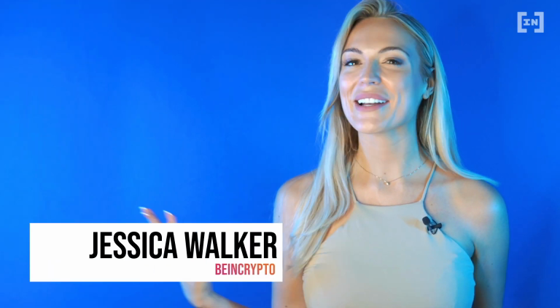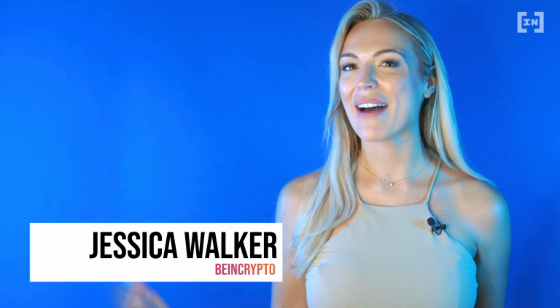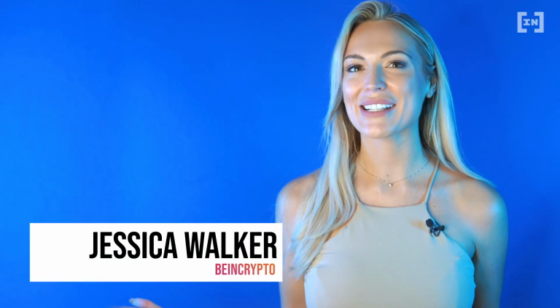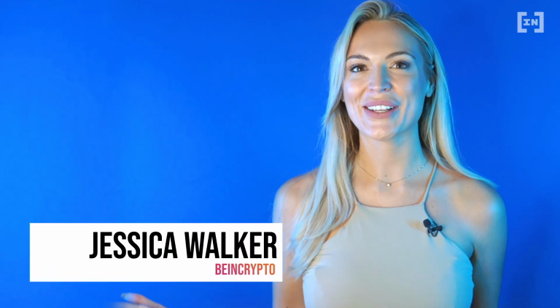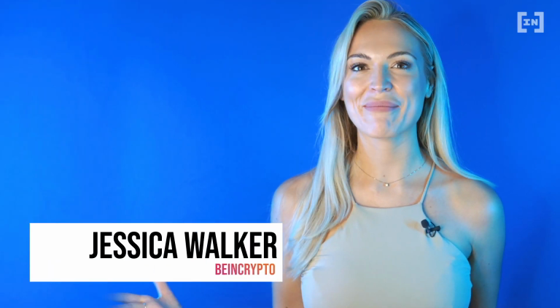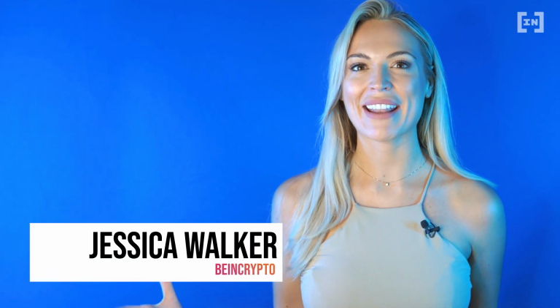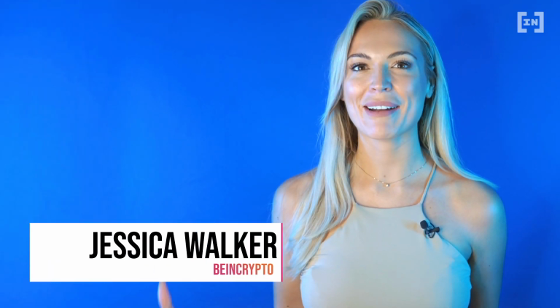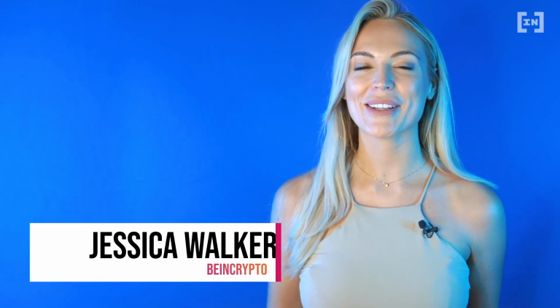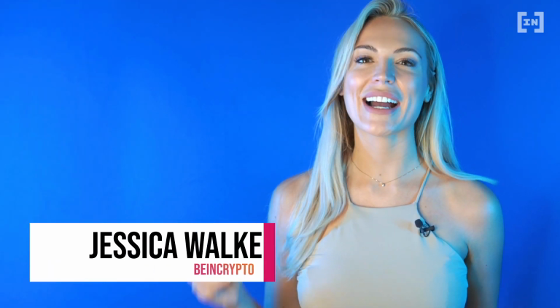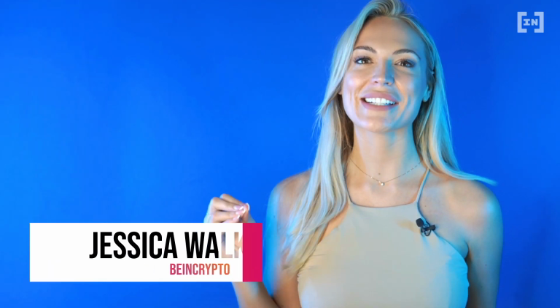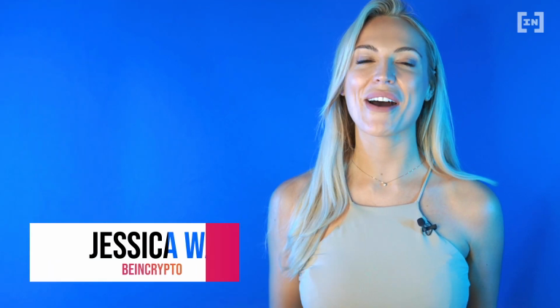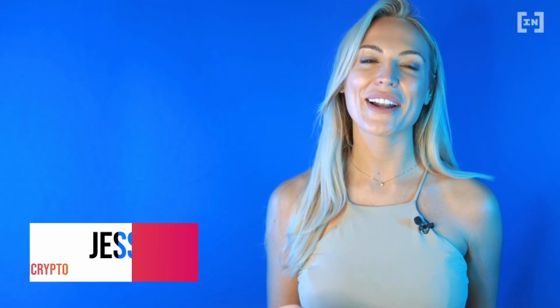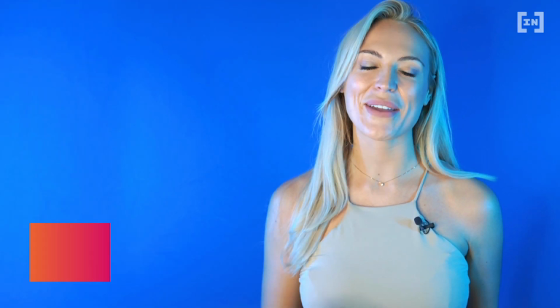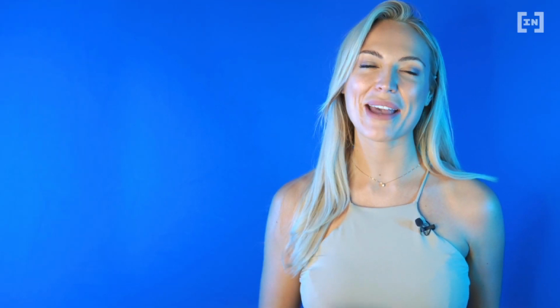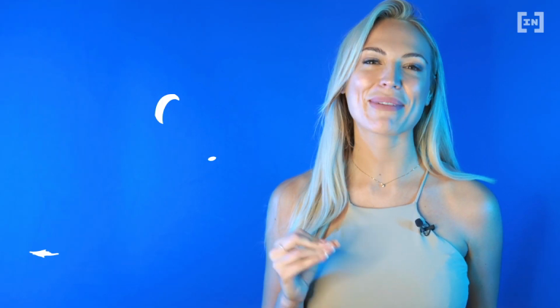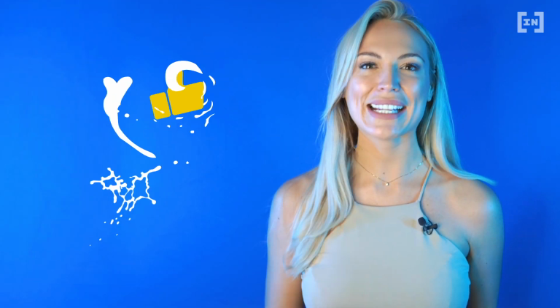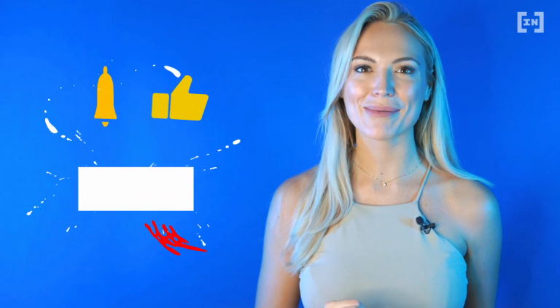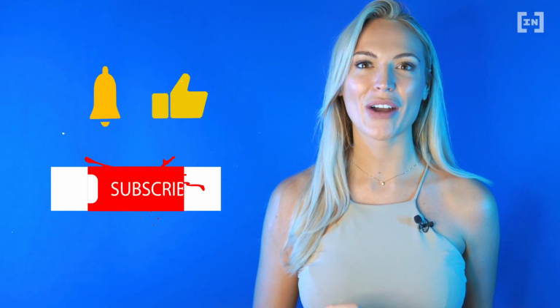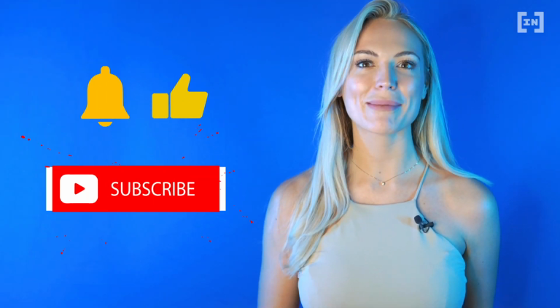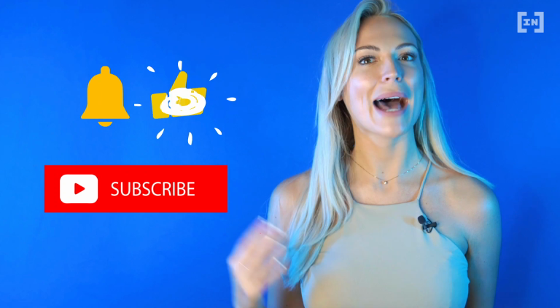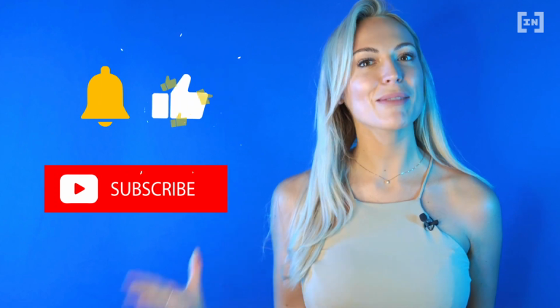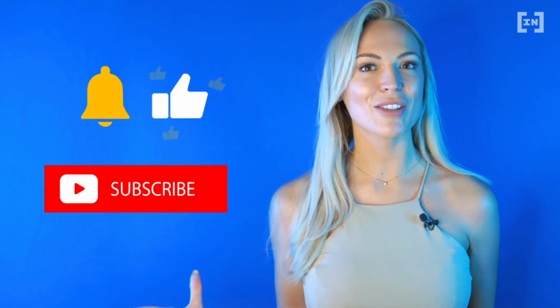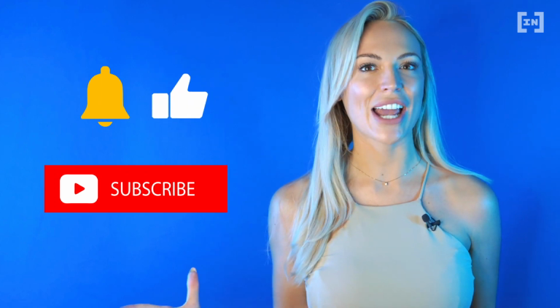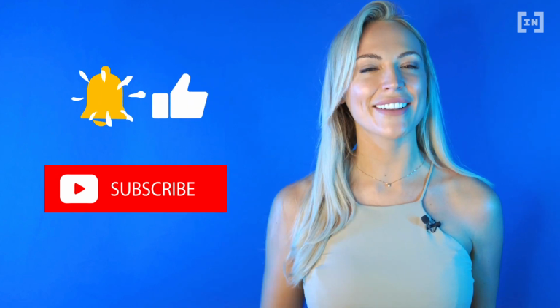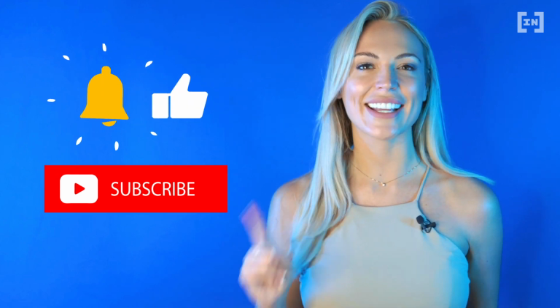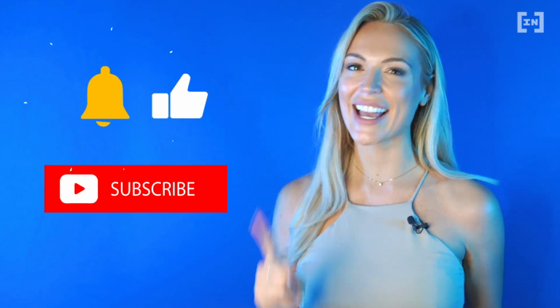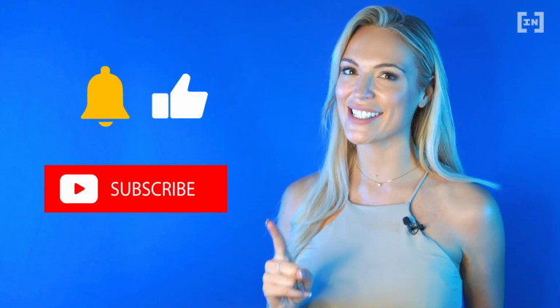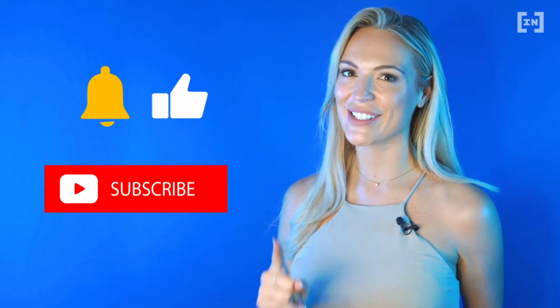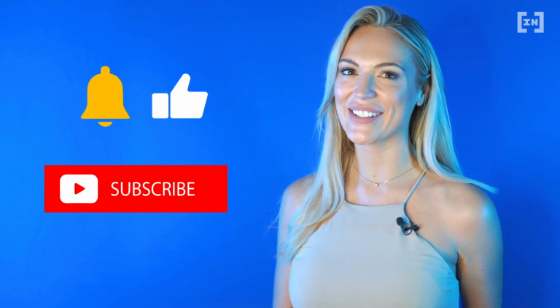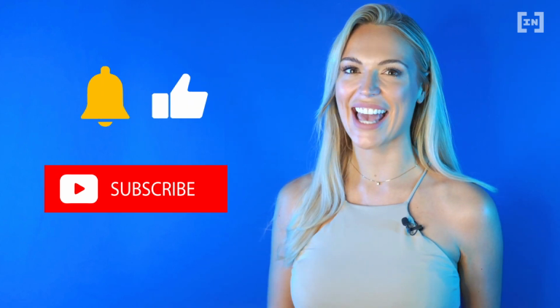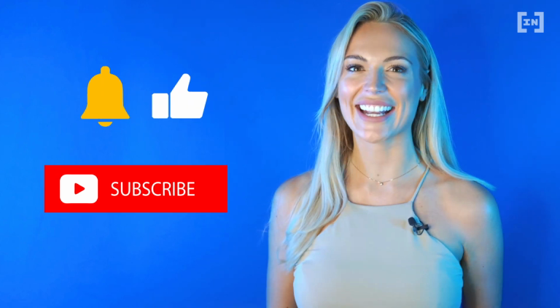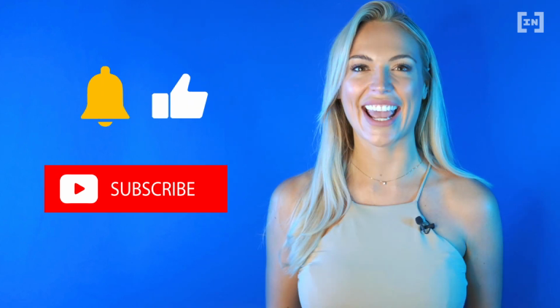Welcome back to Being Crypto. If you are new here, please subscribe to help support the channel and get us to 10K.